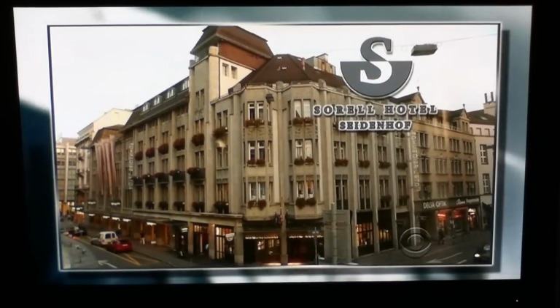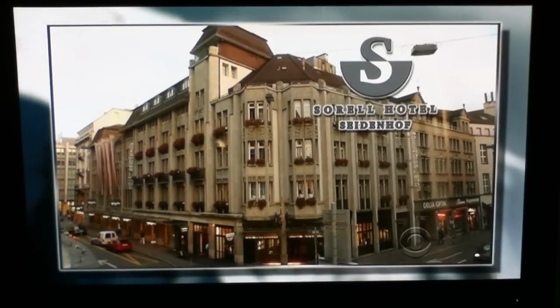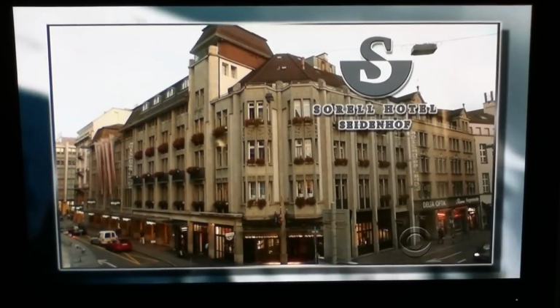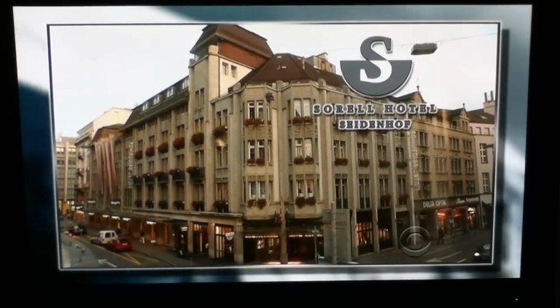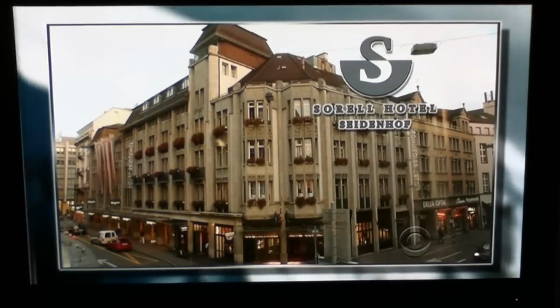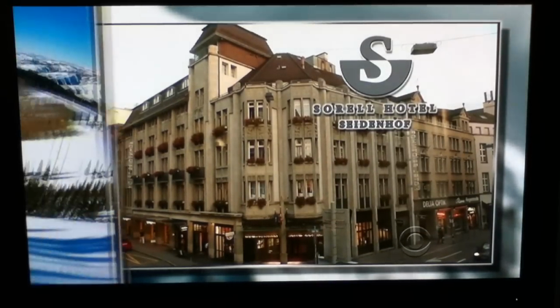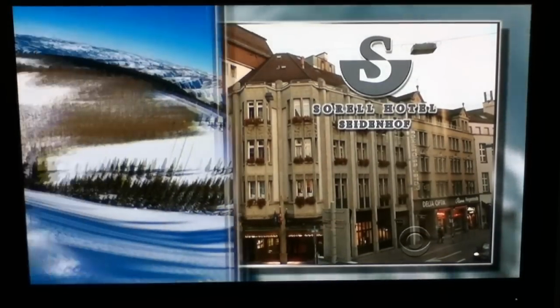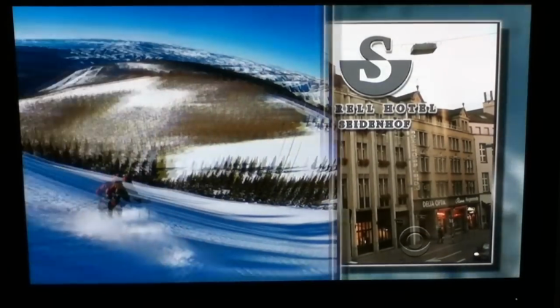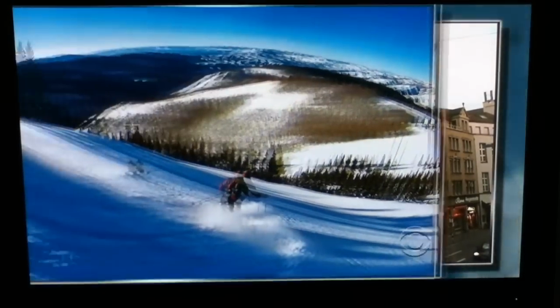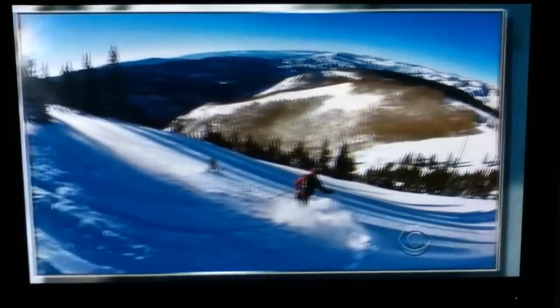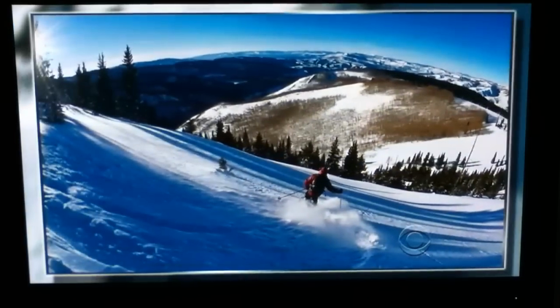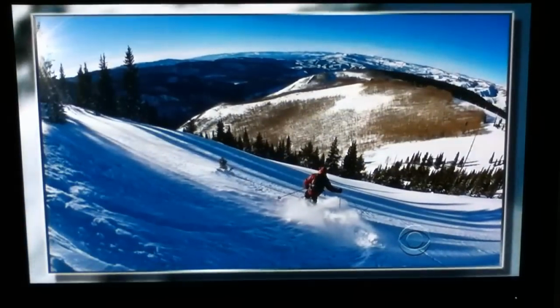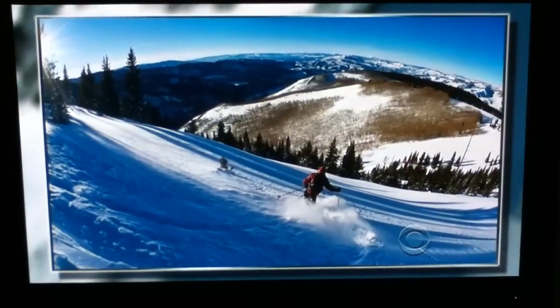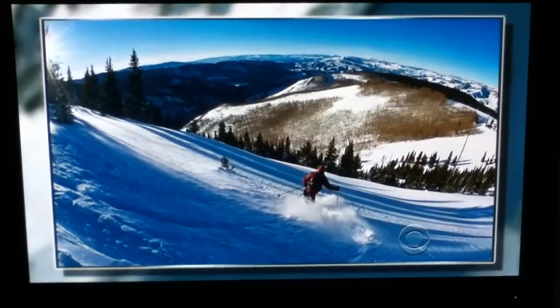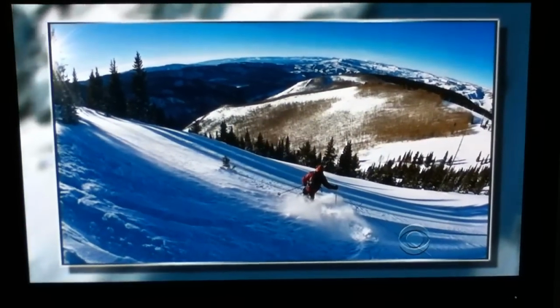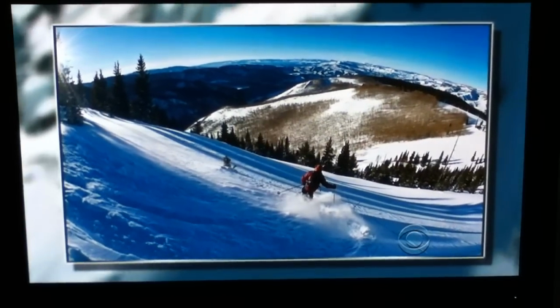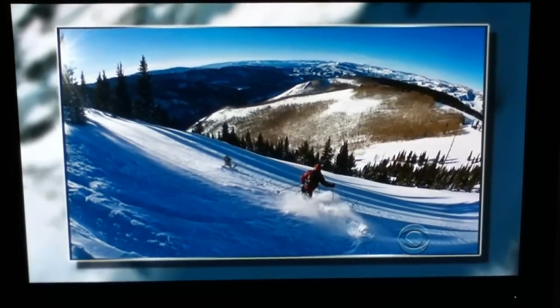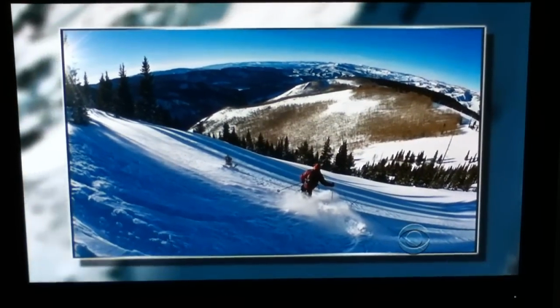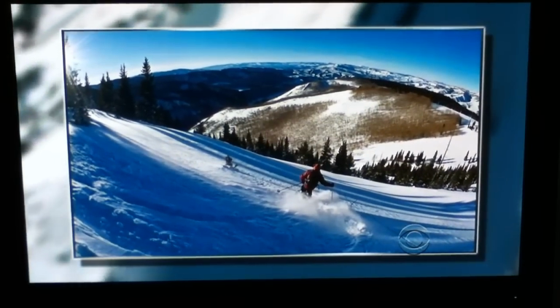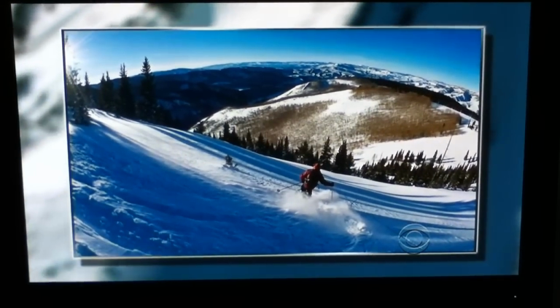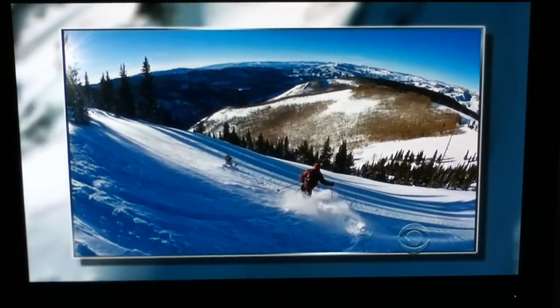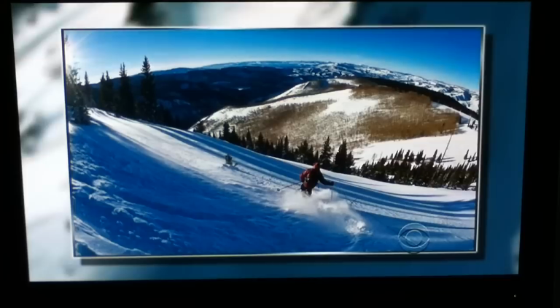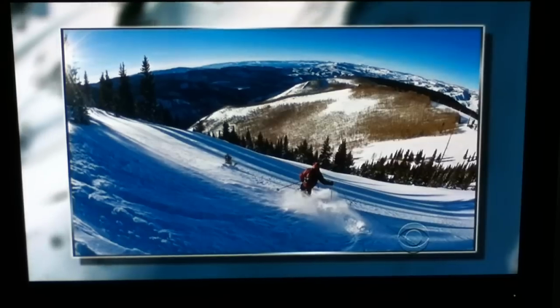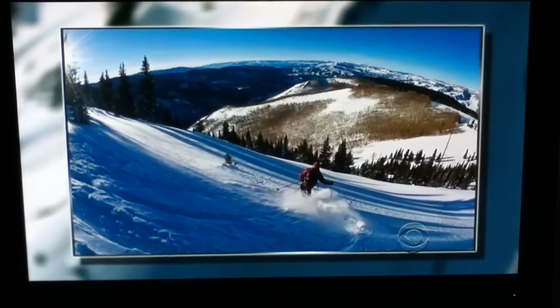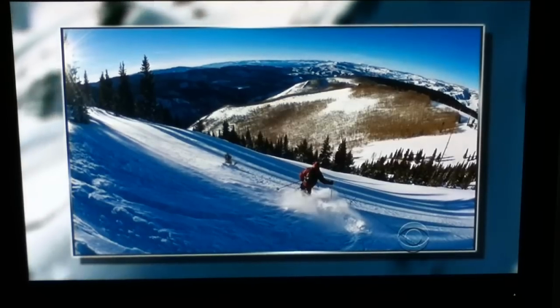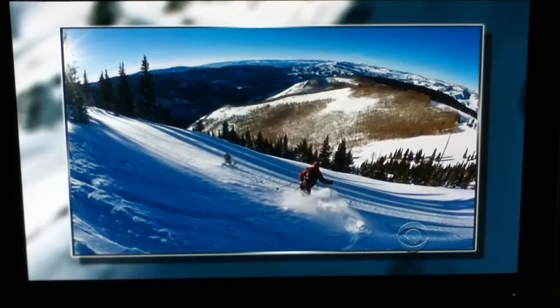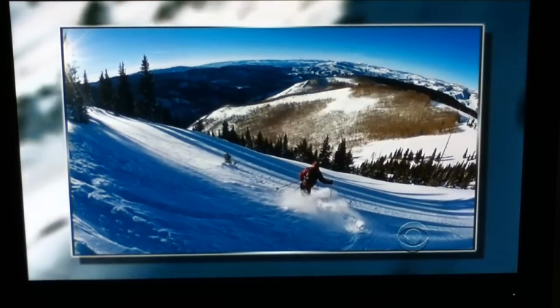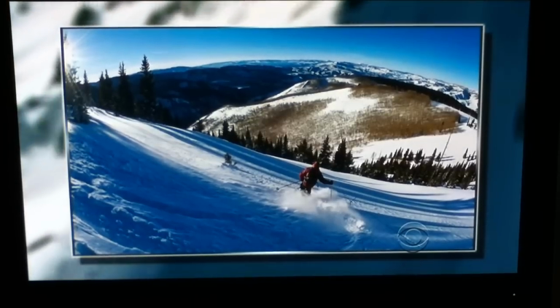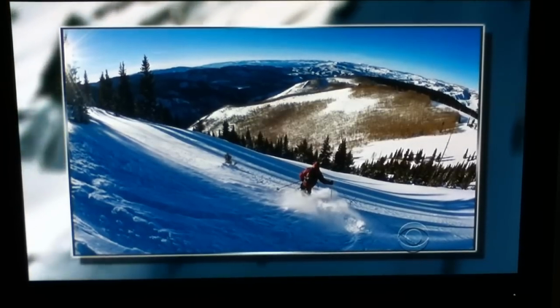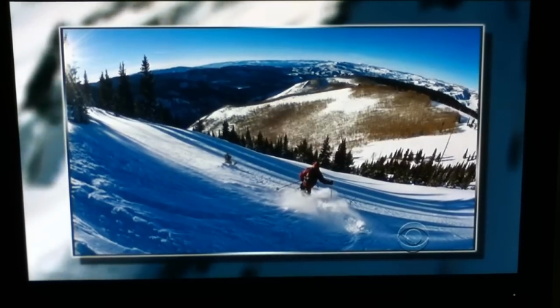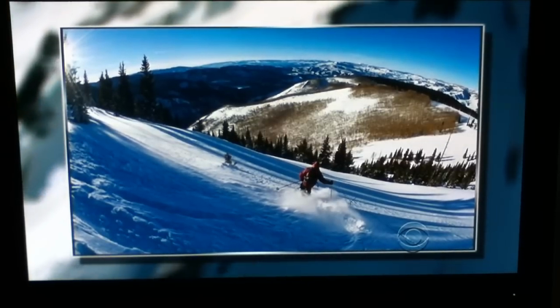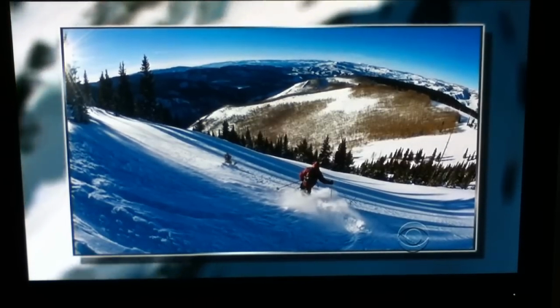Then a tour guide will escort you on a full day of skiing, snowboarding, and snowshoeing in the beautiful Swiss Alps.